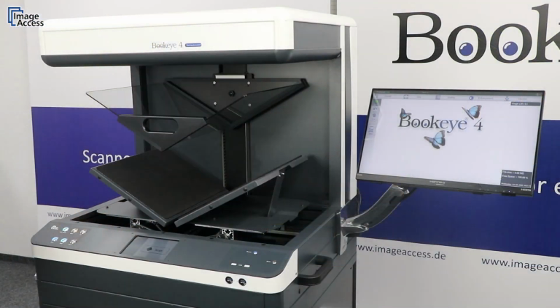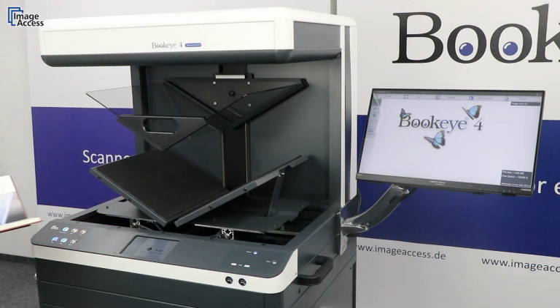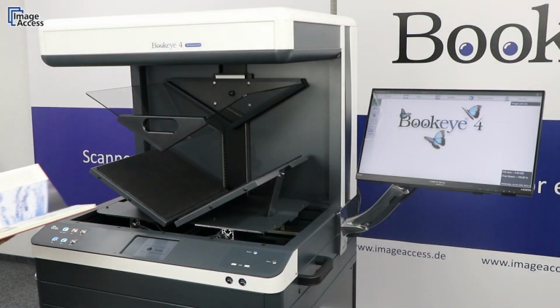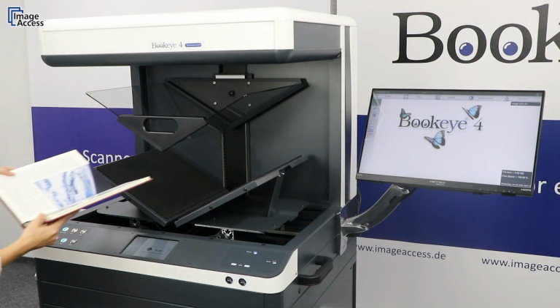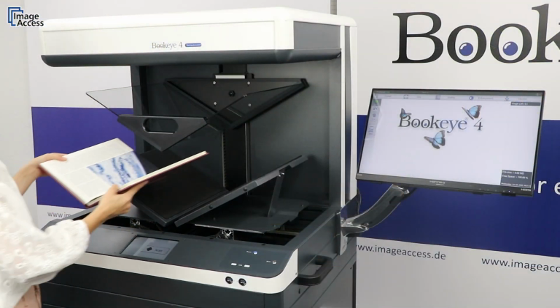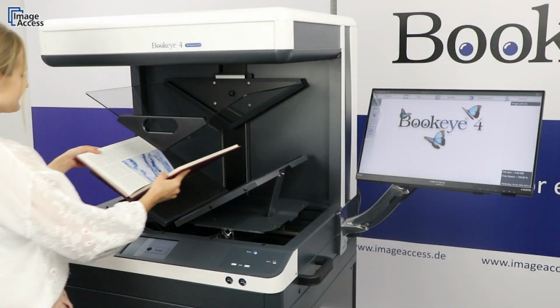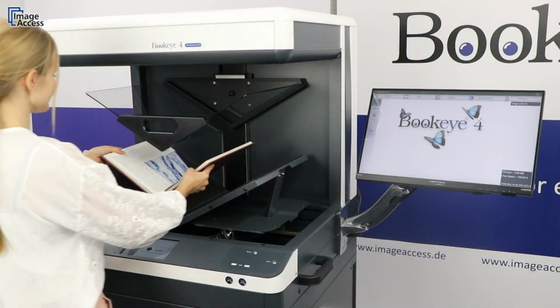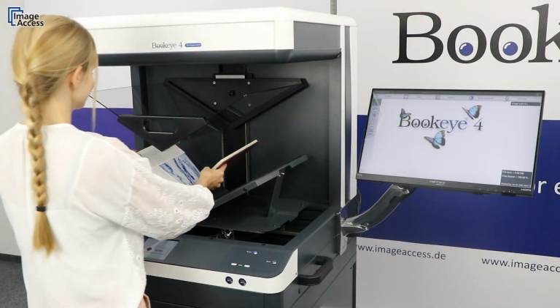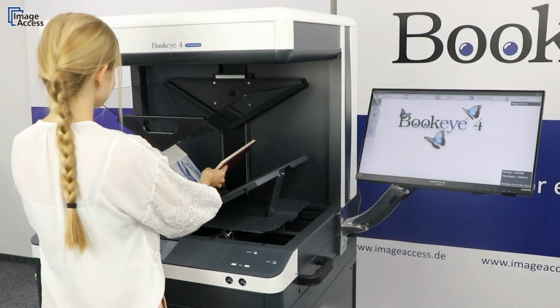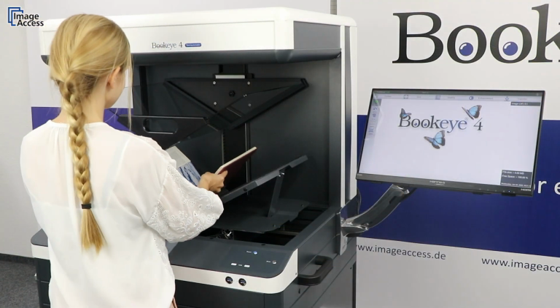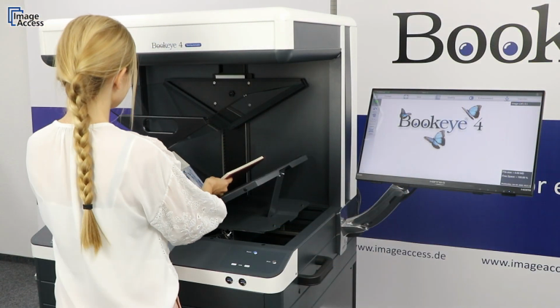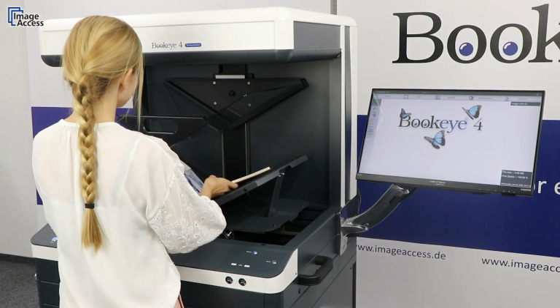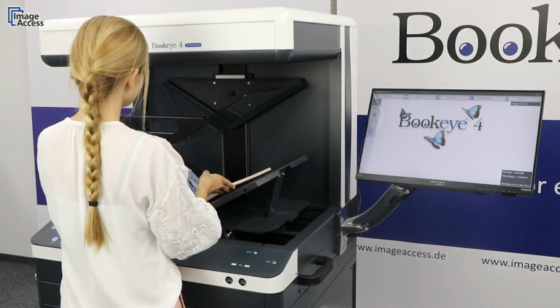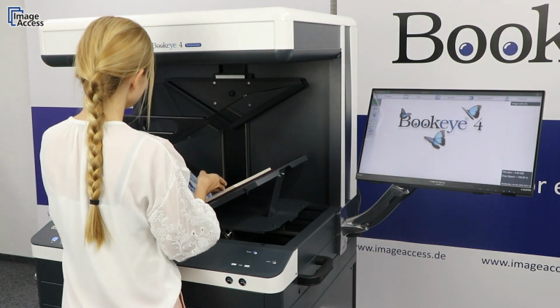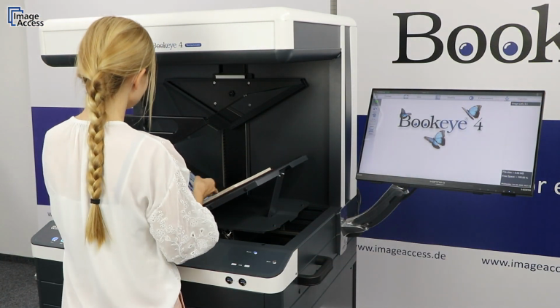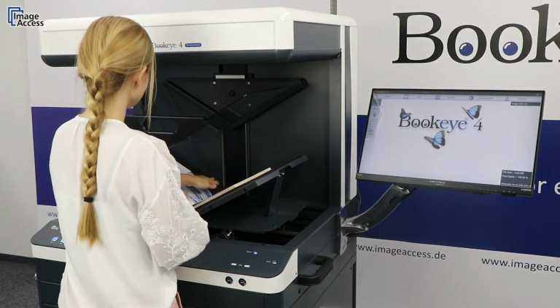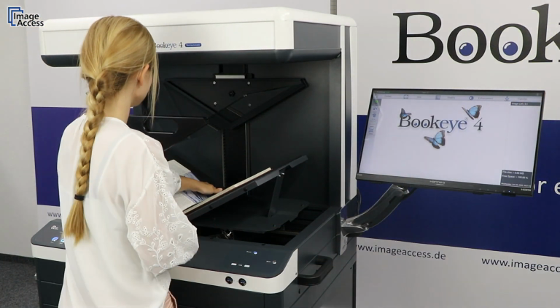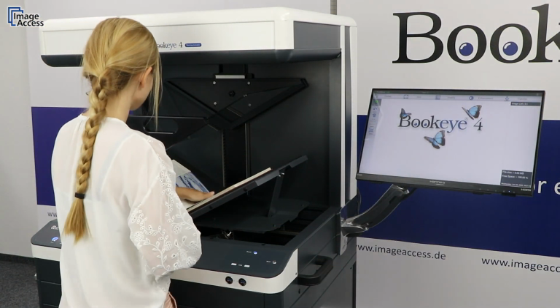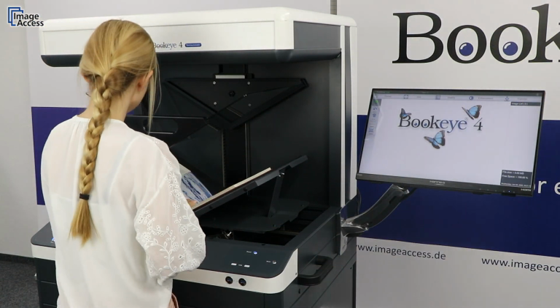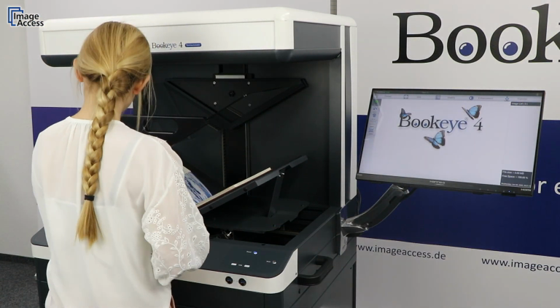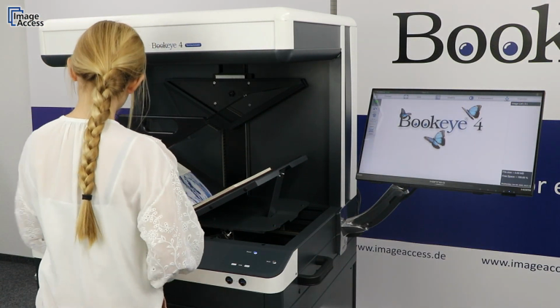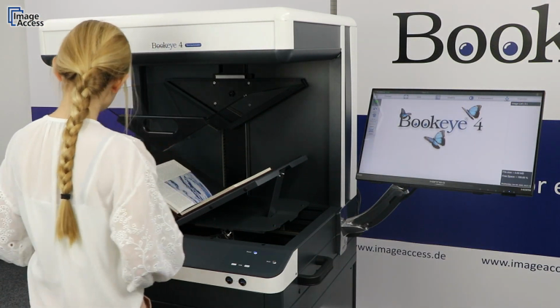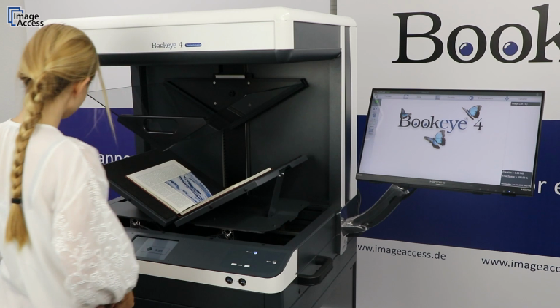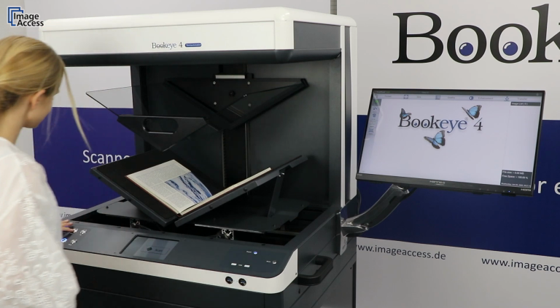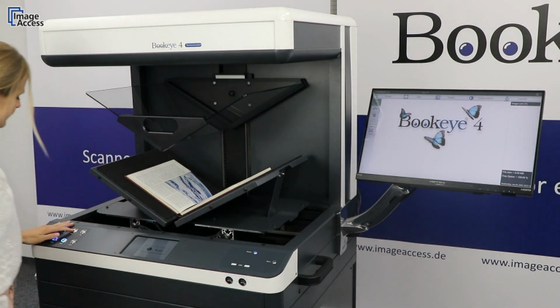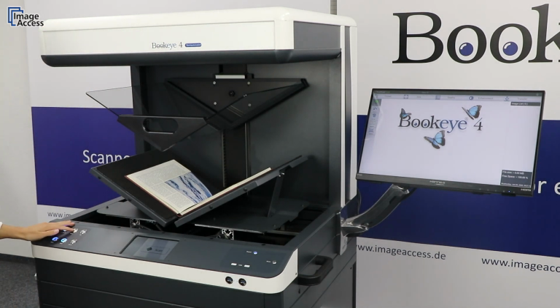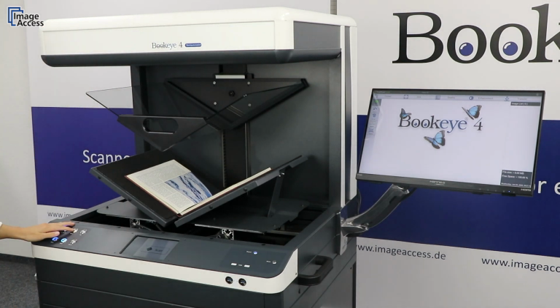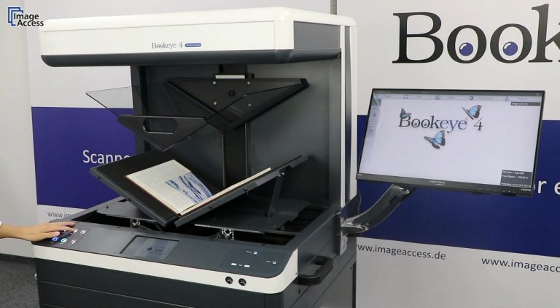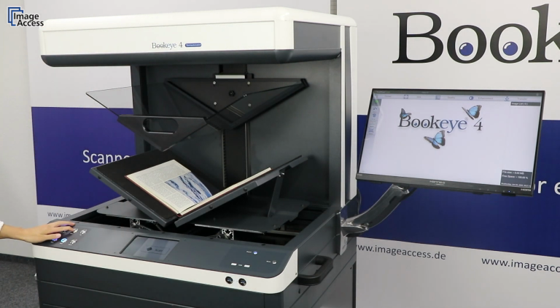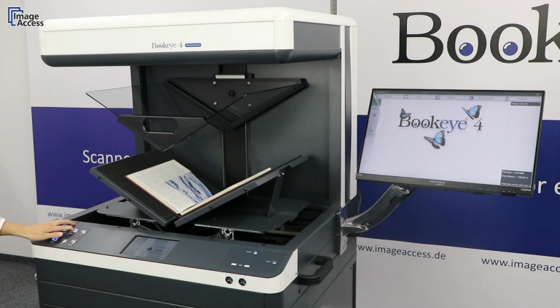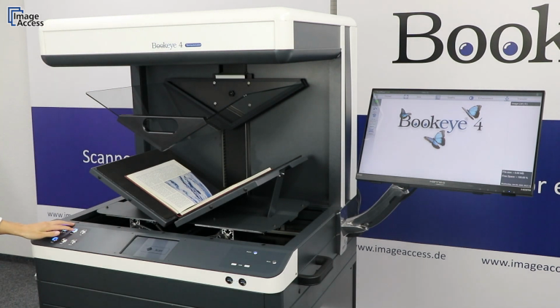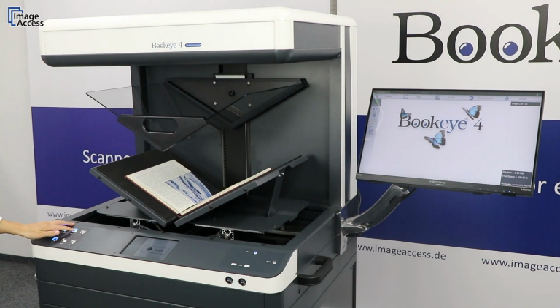In V-mode, the self-centering book cradle displays the book automatically in the center of the scanner.